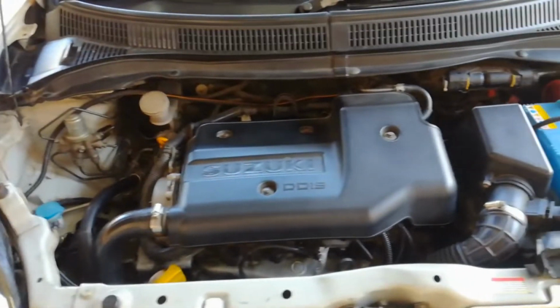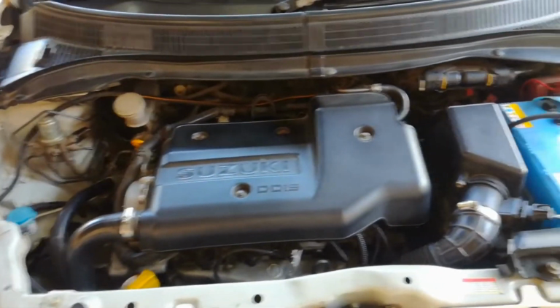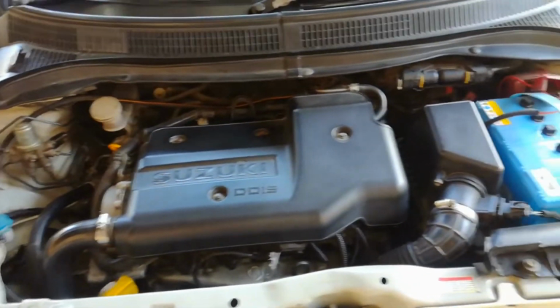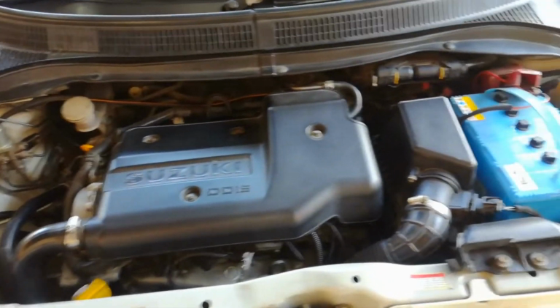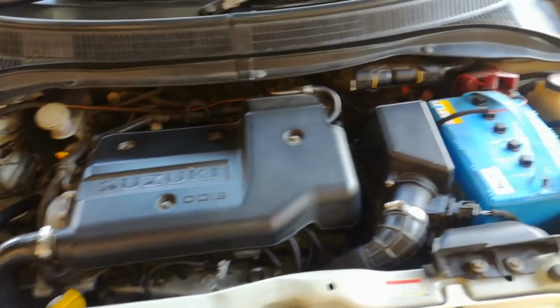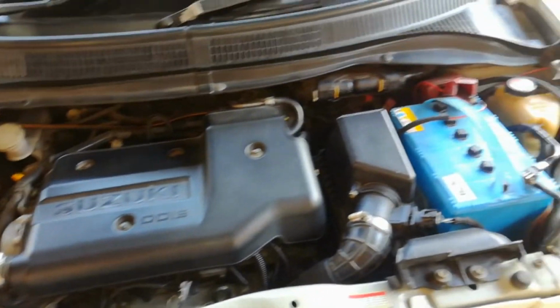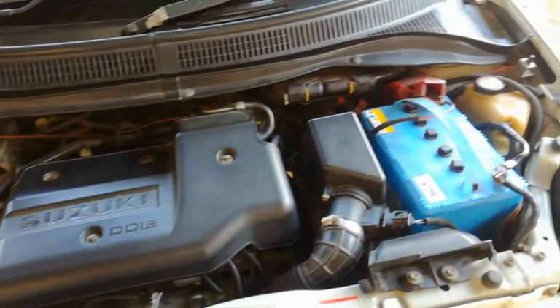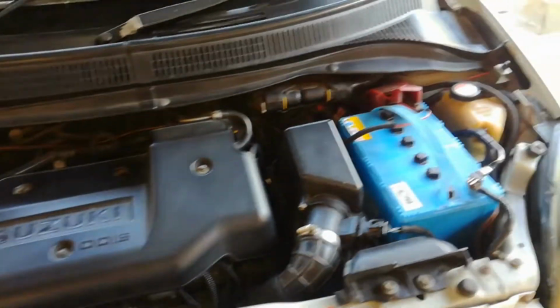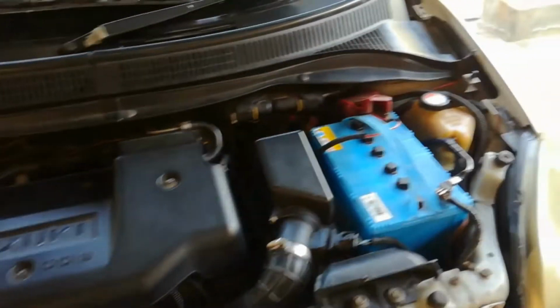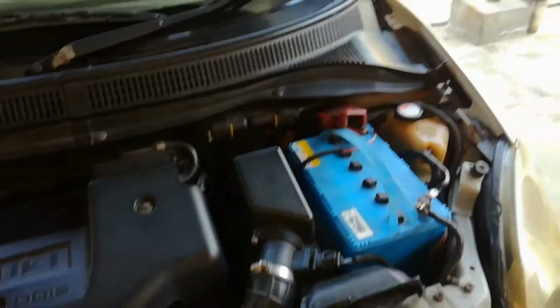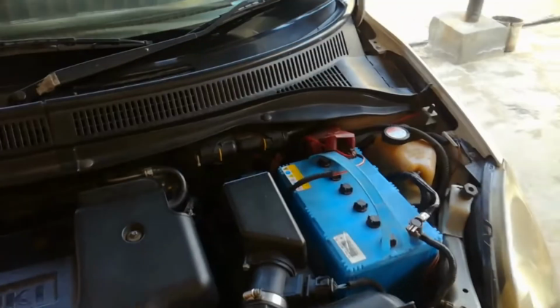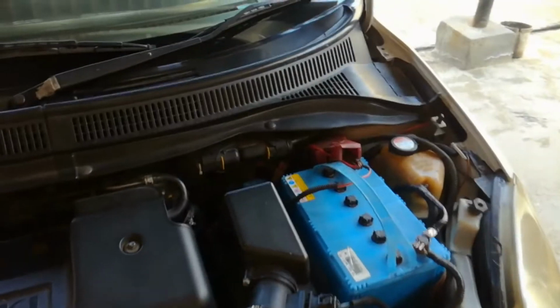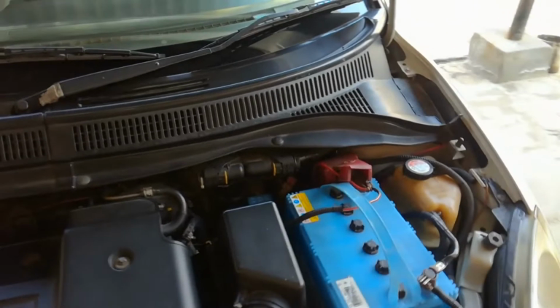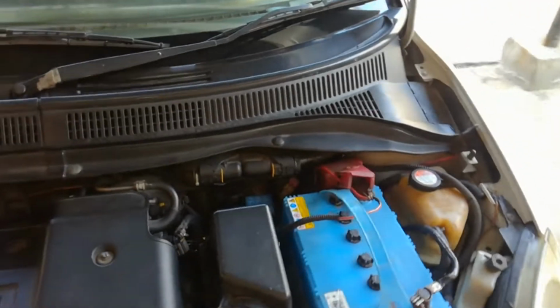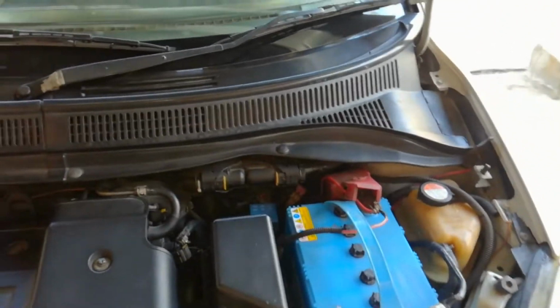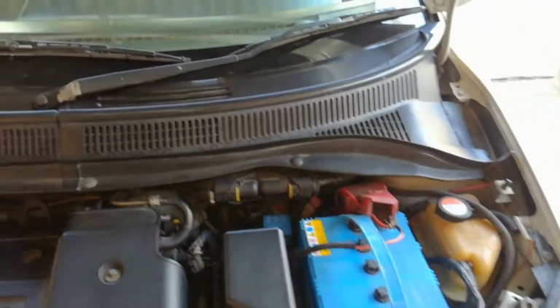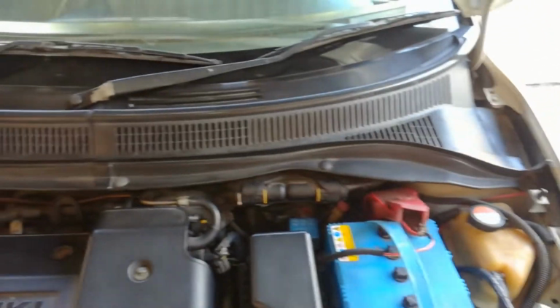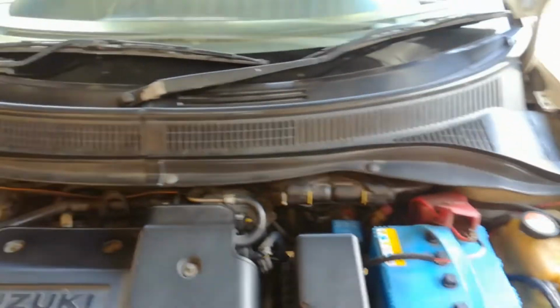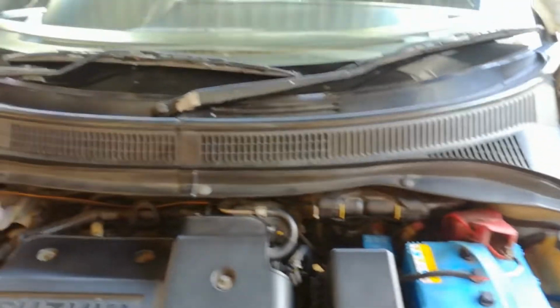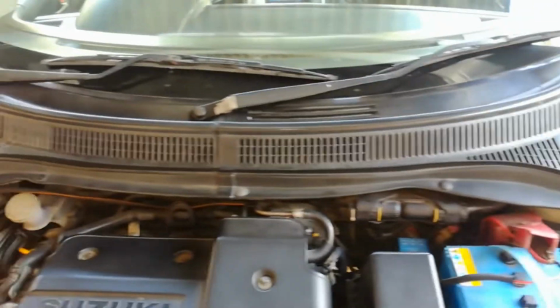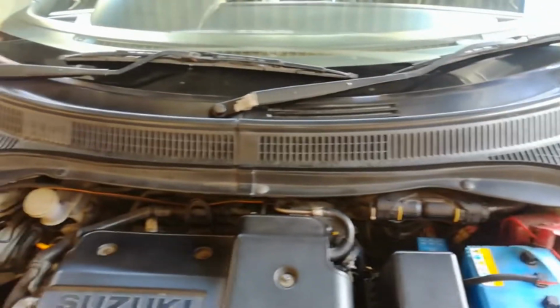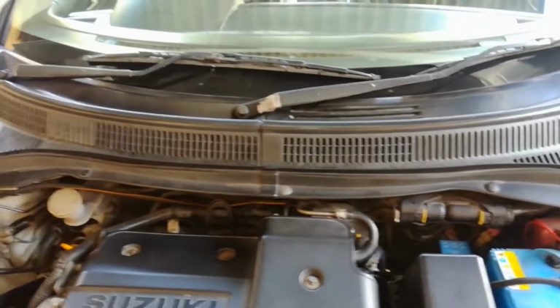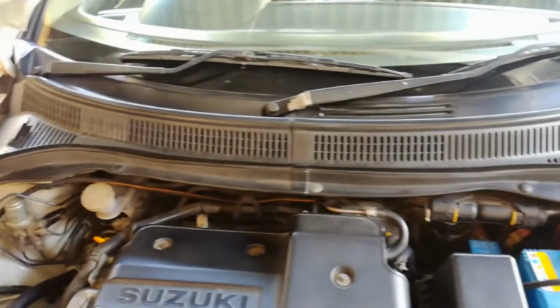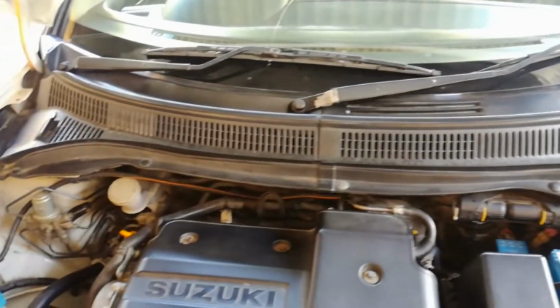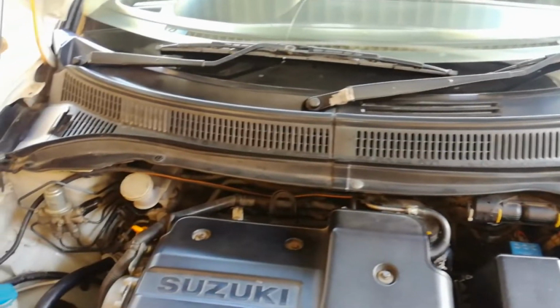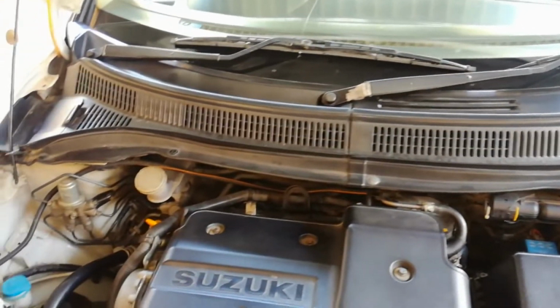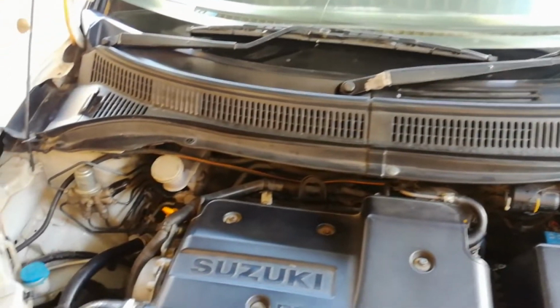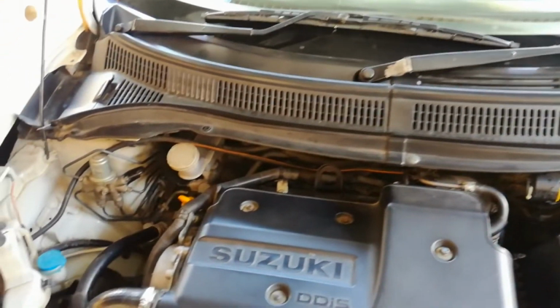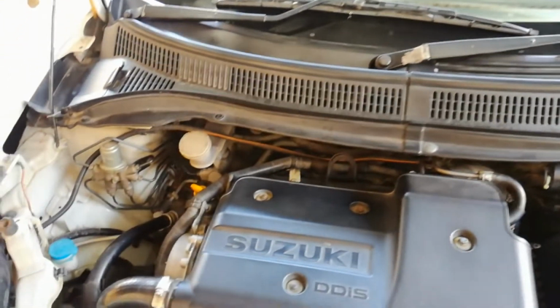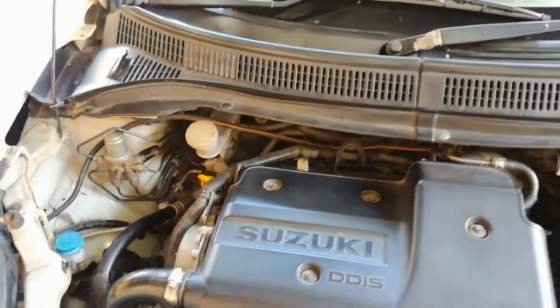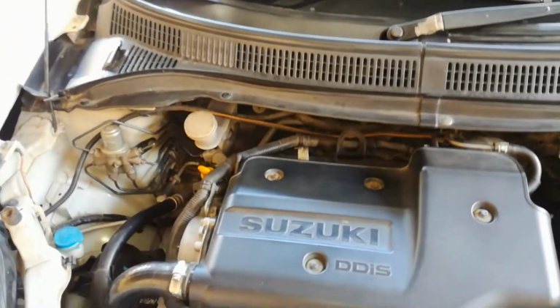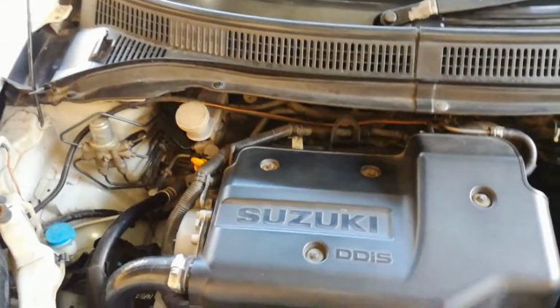Let's start with the engine. This car has the Fiat 1.3 Multijet diesel engine. There is also a petrol option, but this is a diesel engine car.